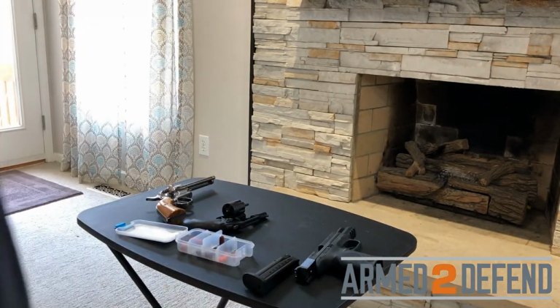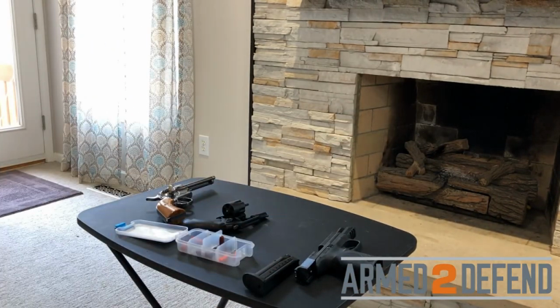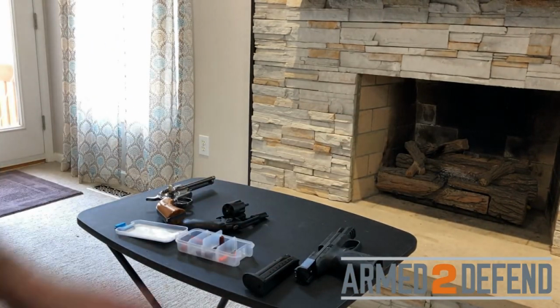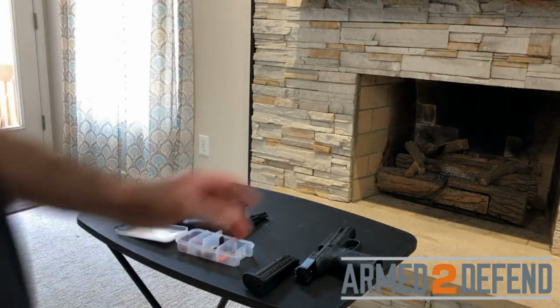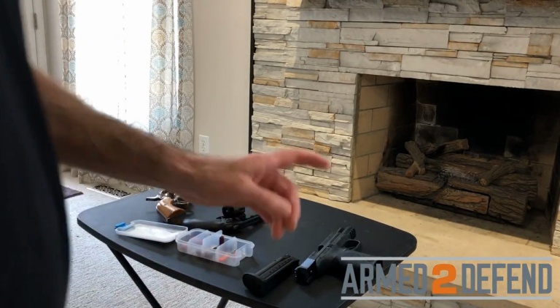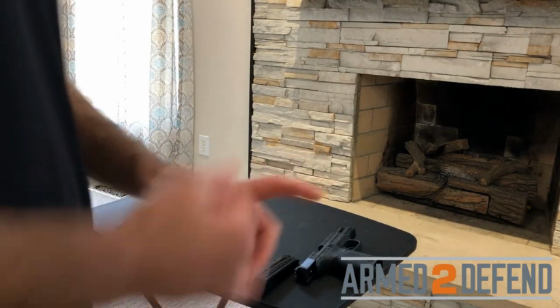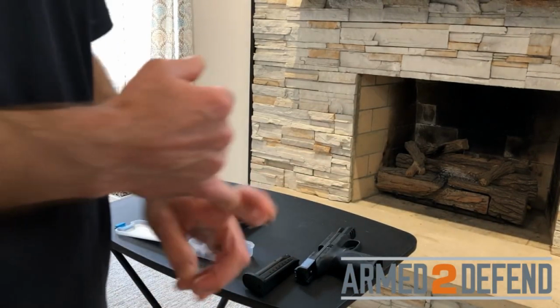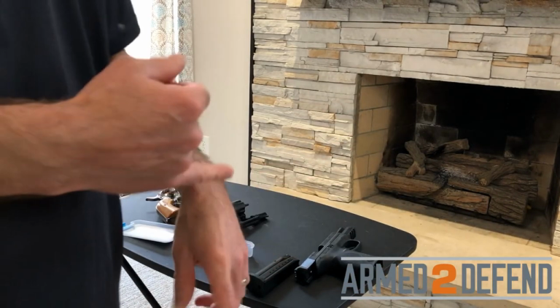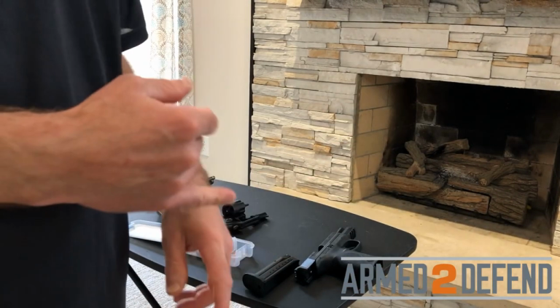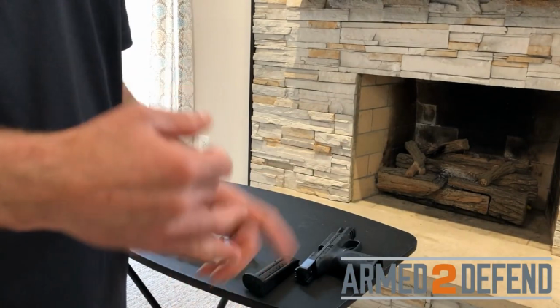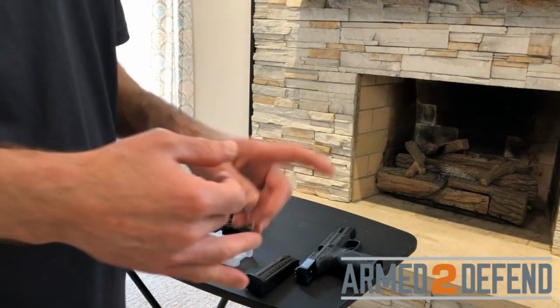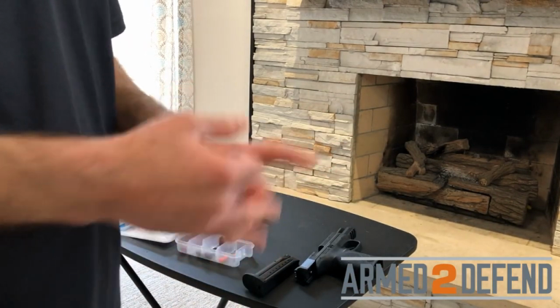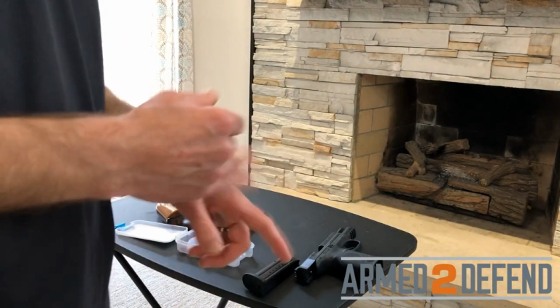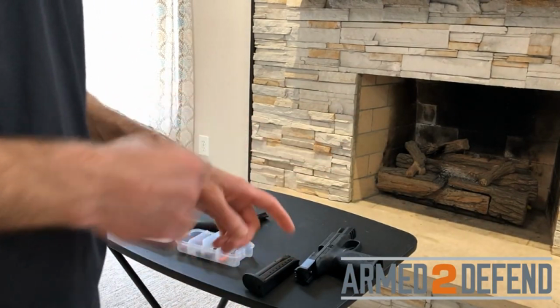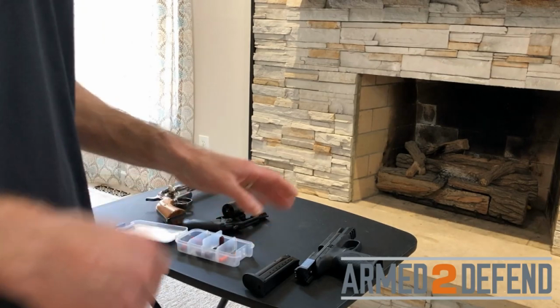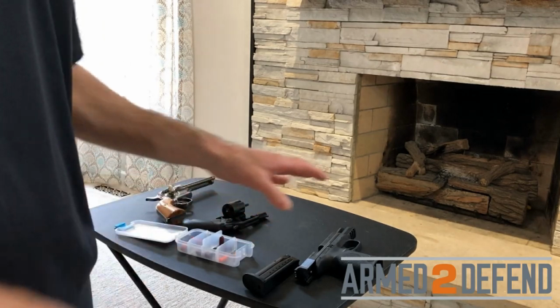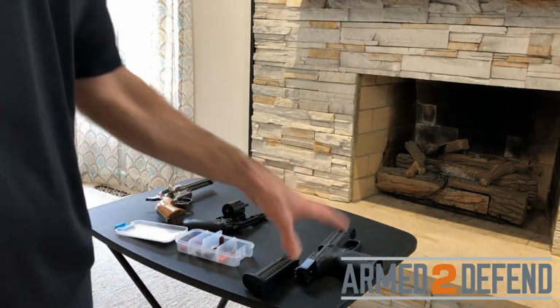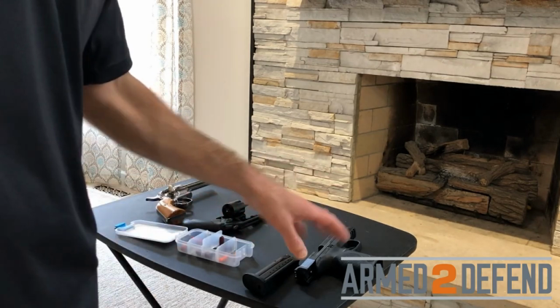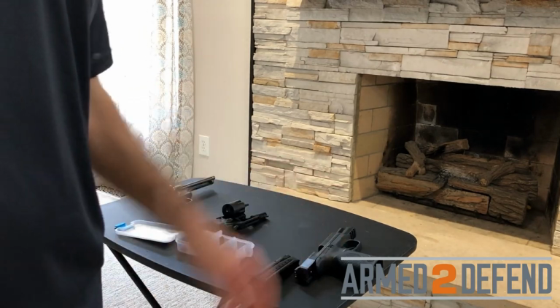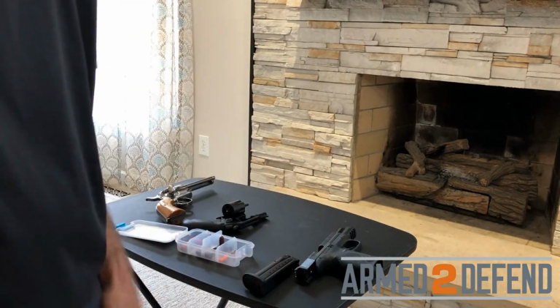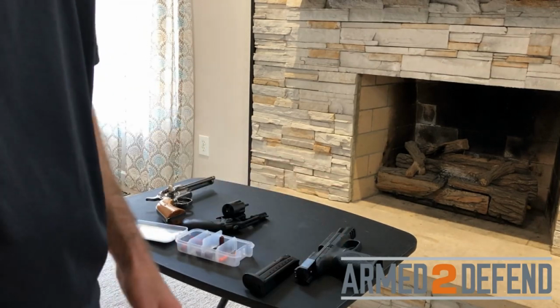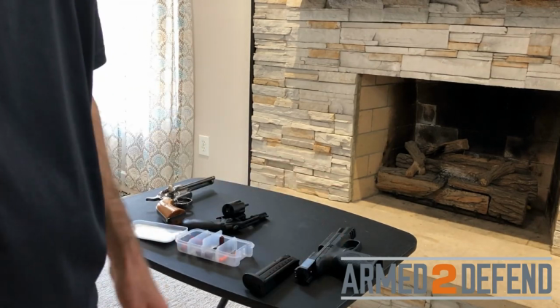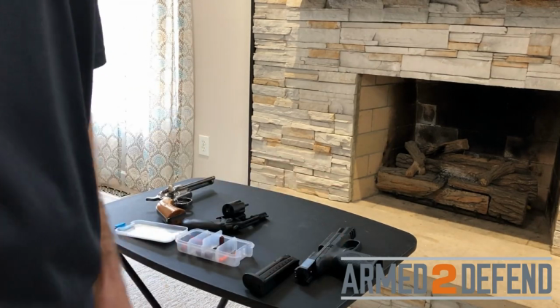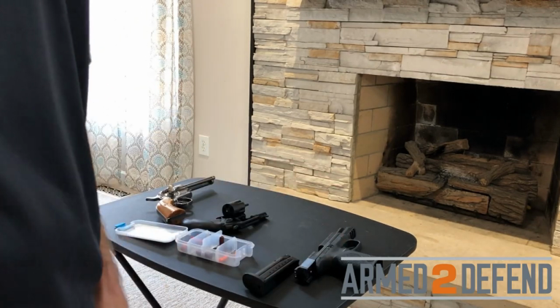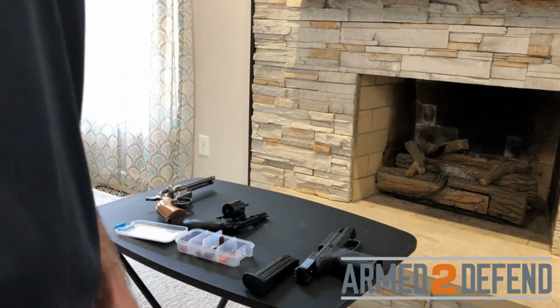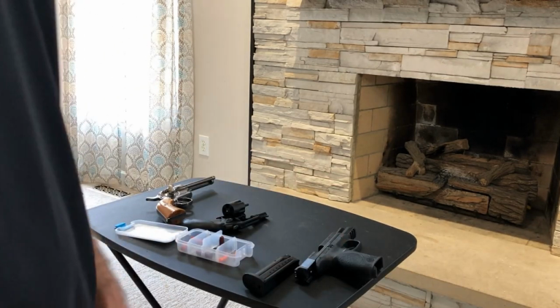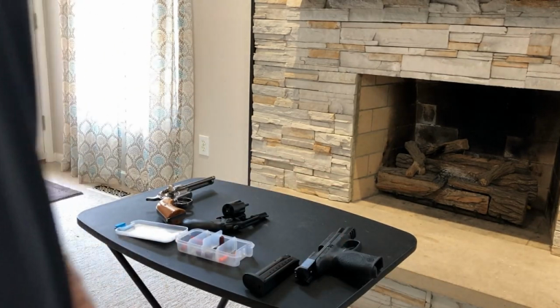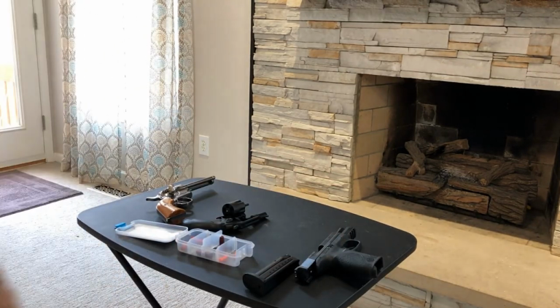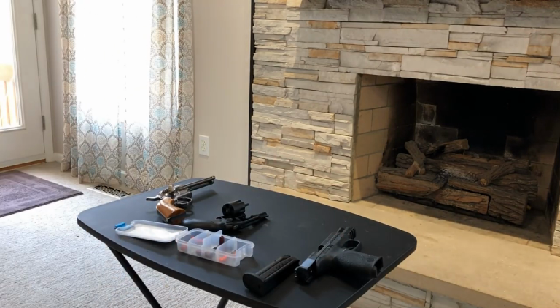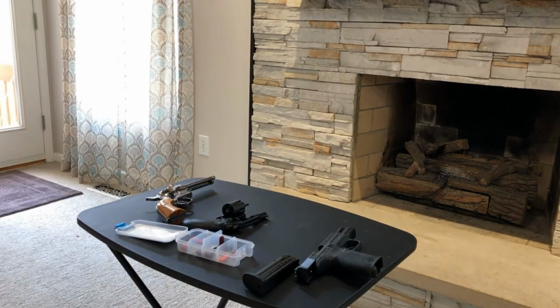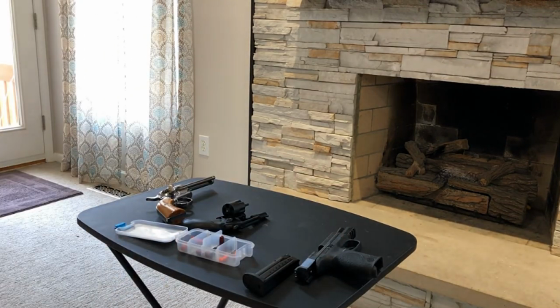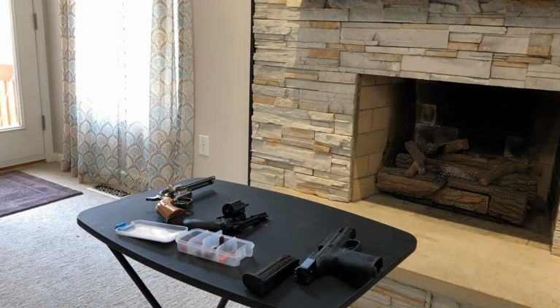That was the failure to fire and the double feed with the semi-automatic, as part of the NRA Pistol Instructor pre-course qualifications.